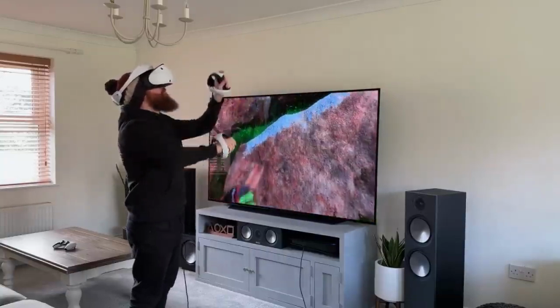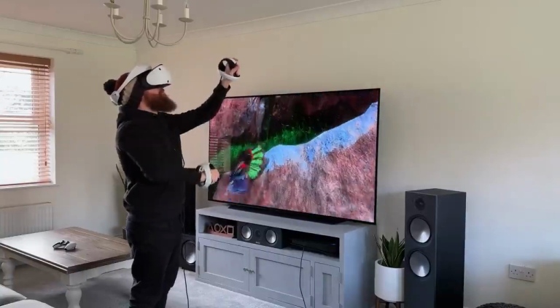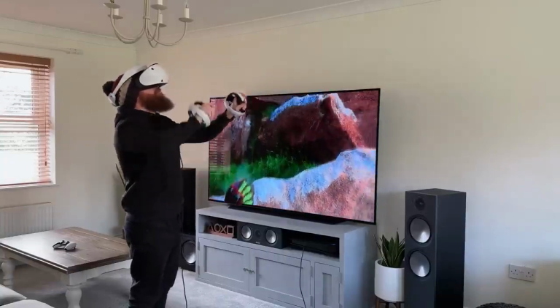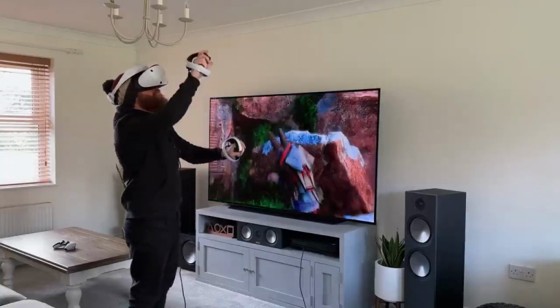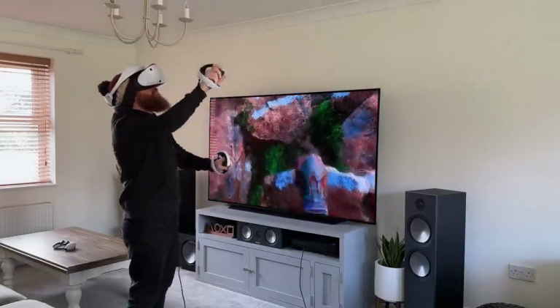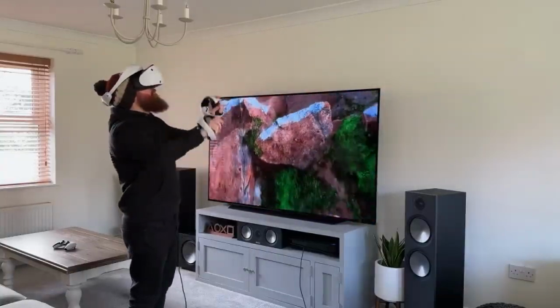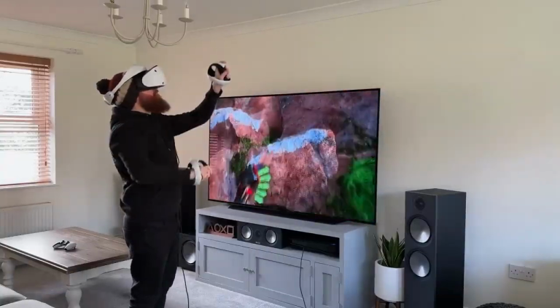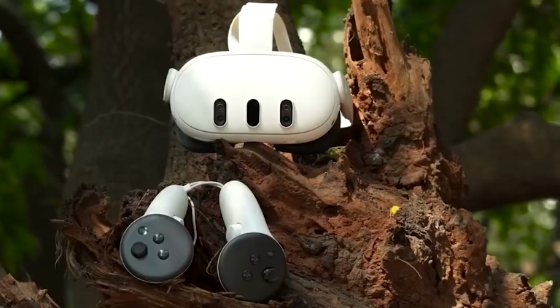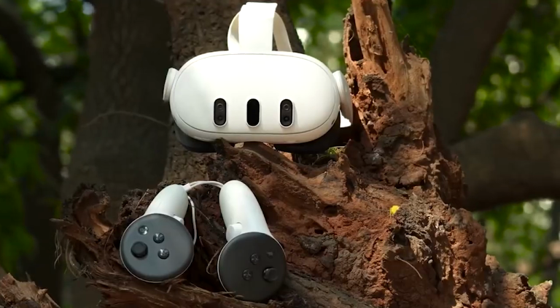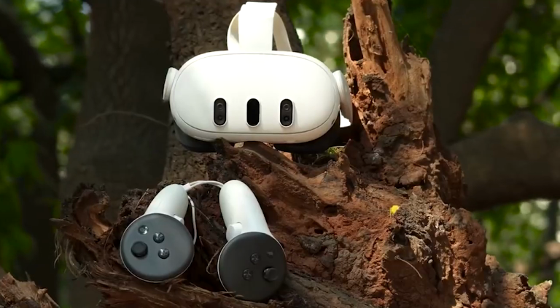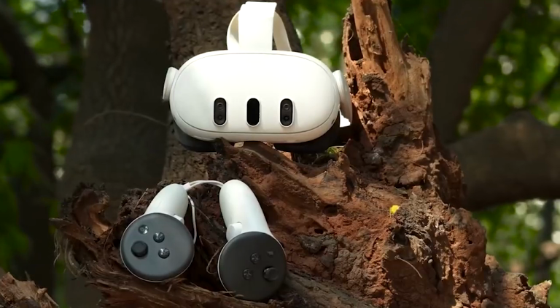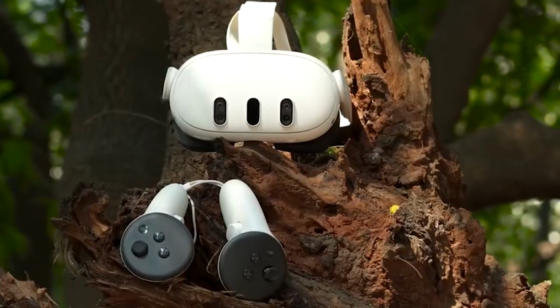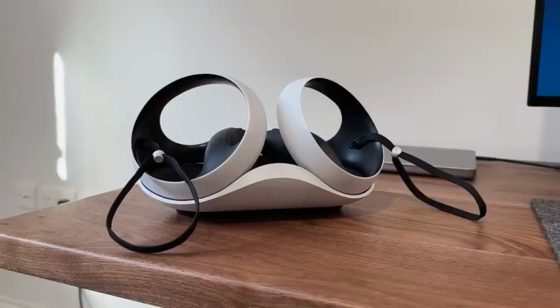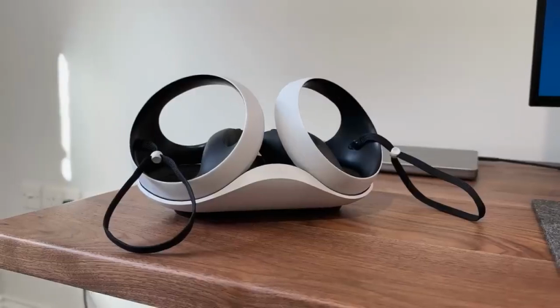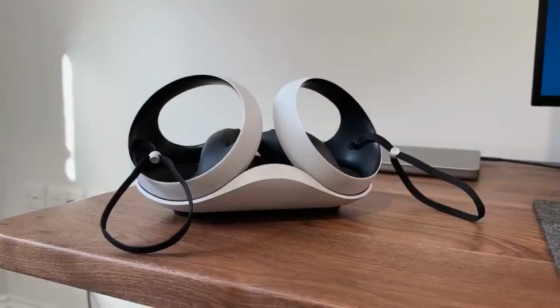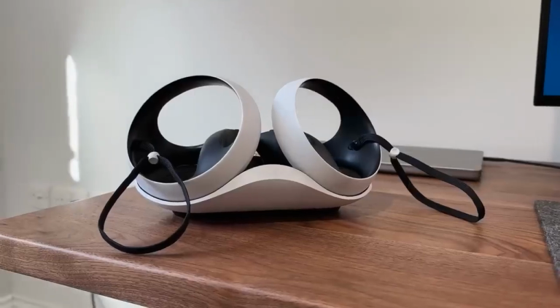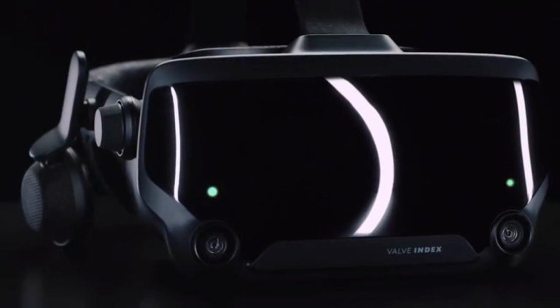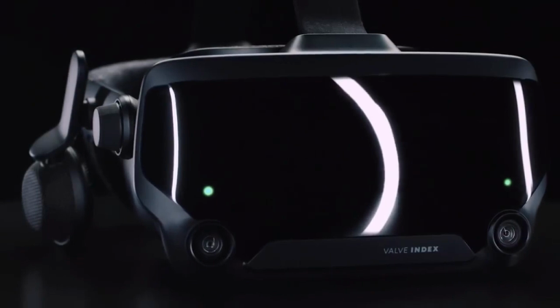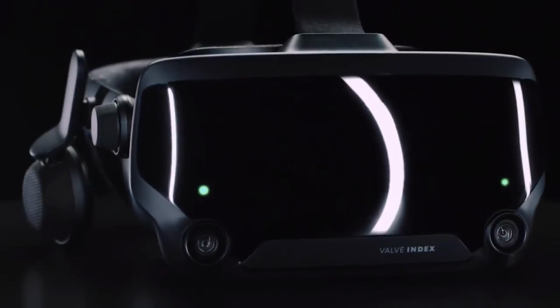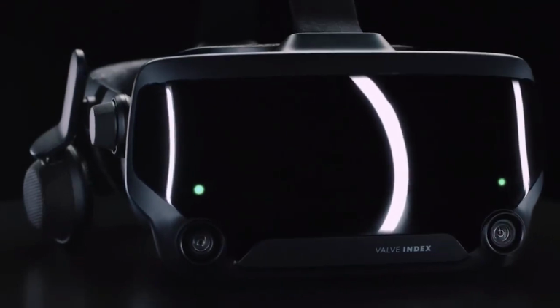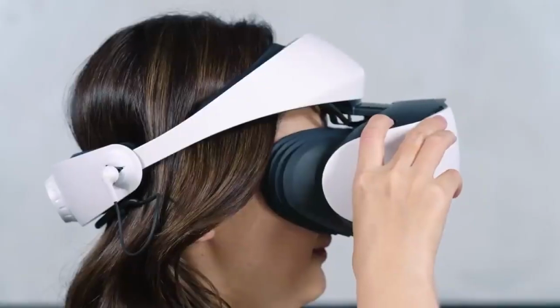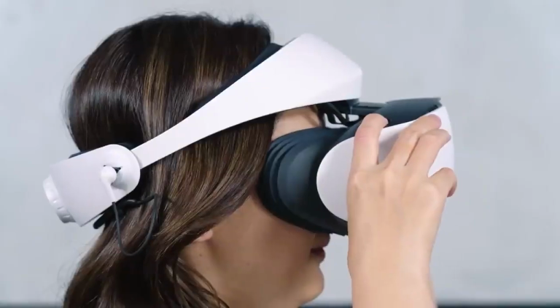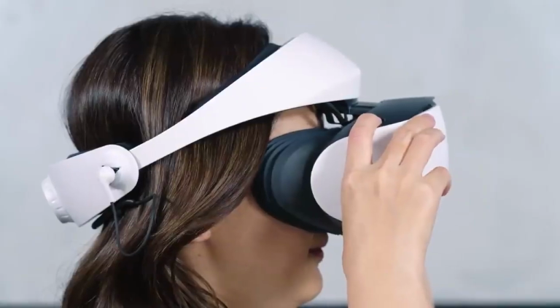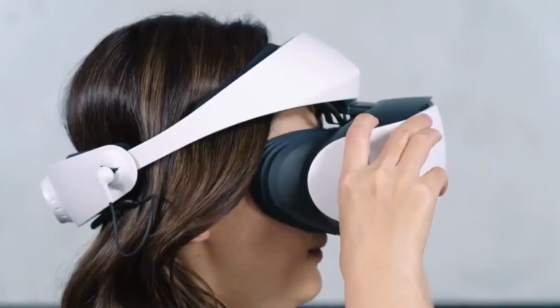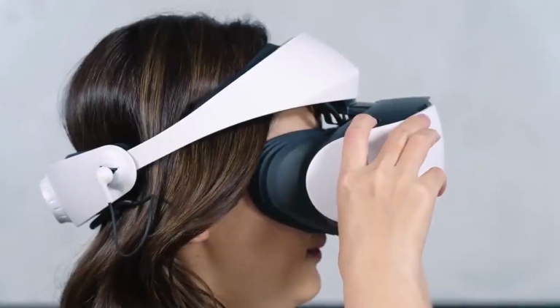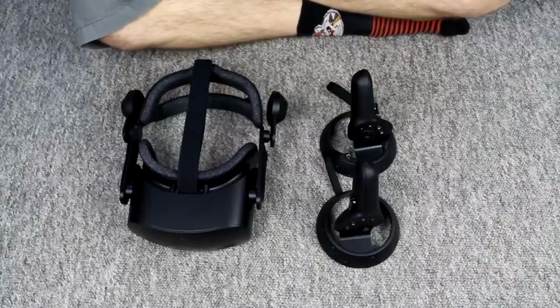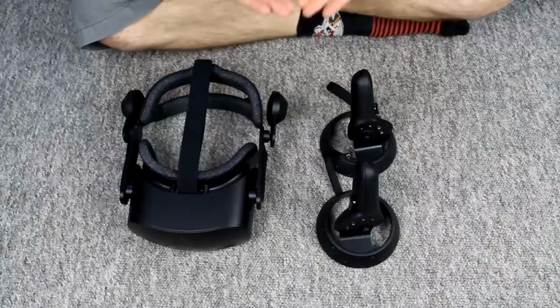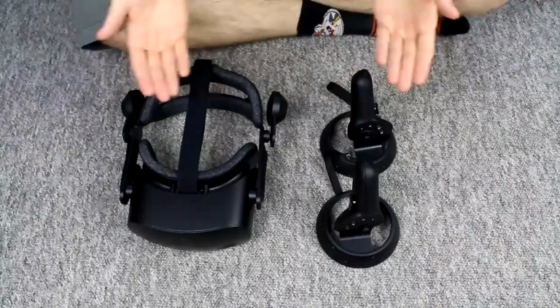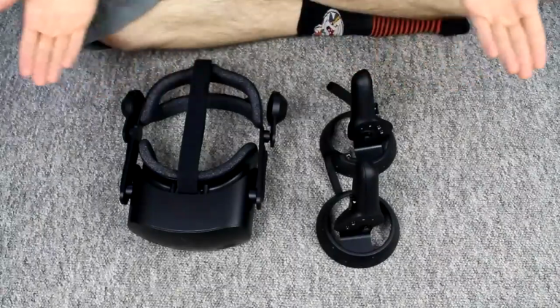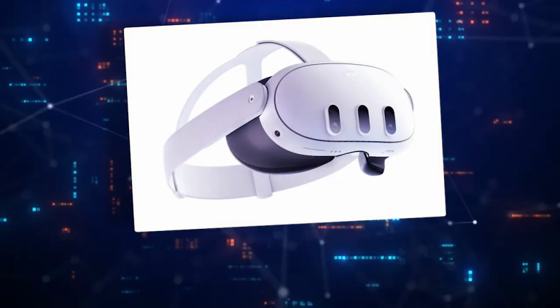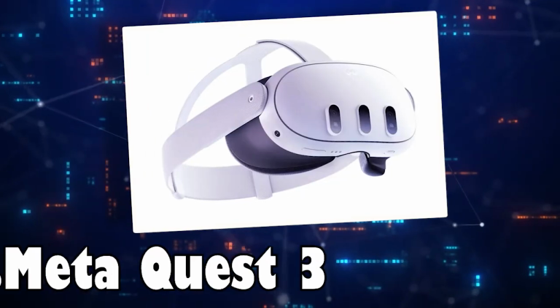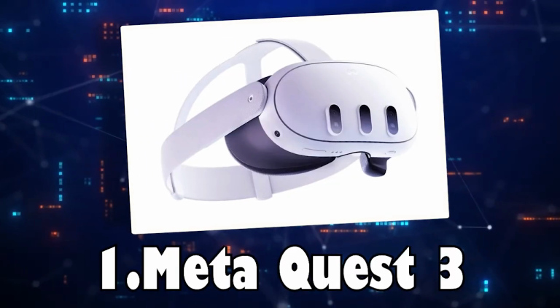In today's video, we bring the top 5 VR headsets that can help you make your dream come true. Number 1.